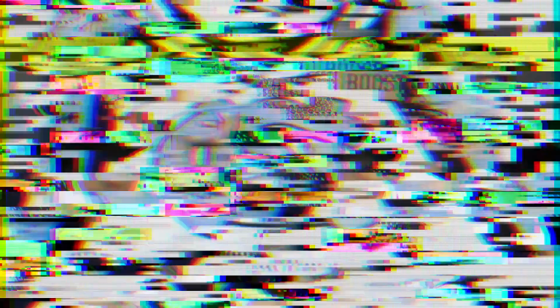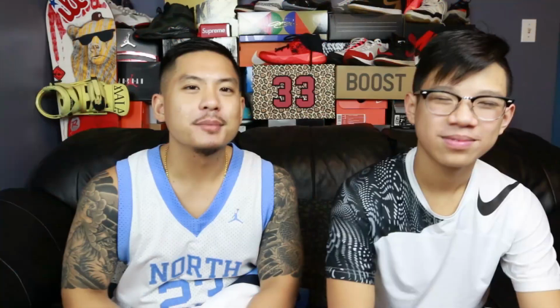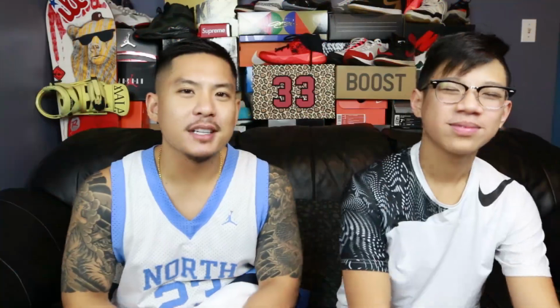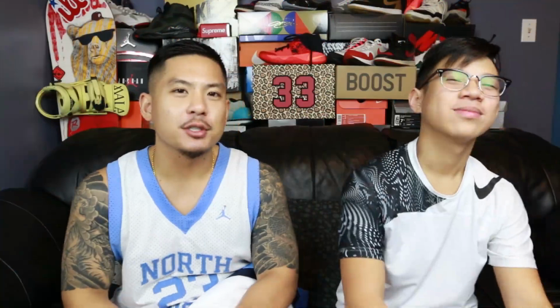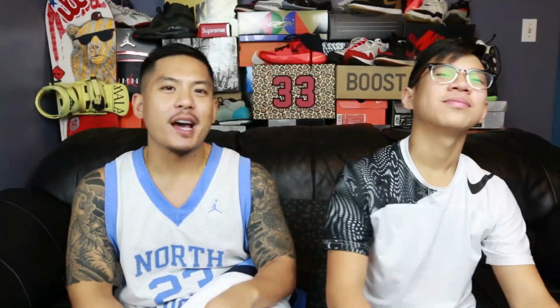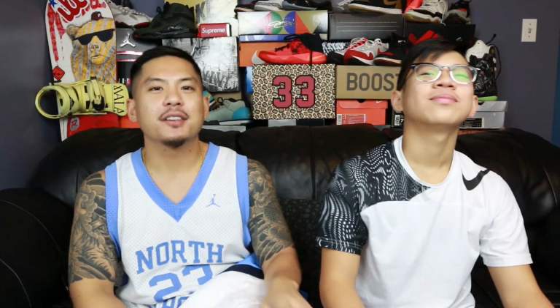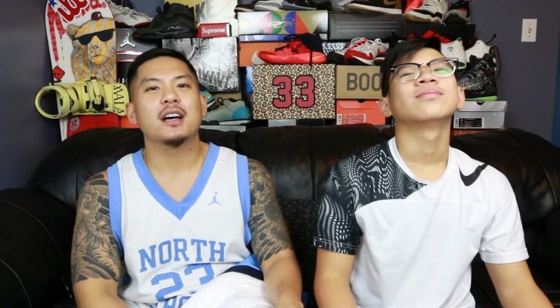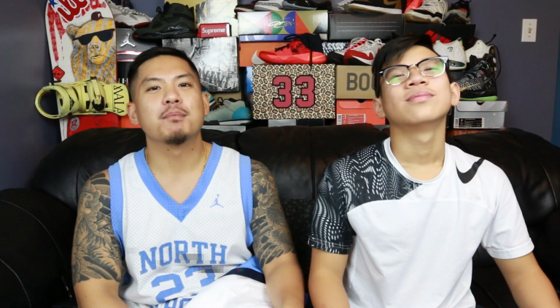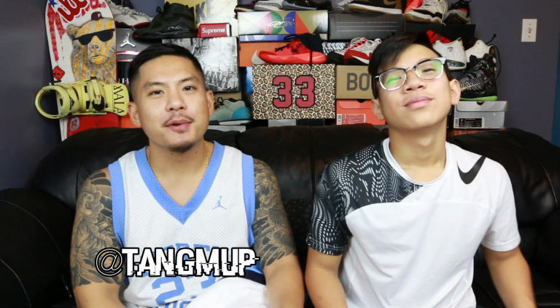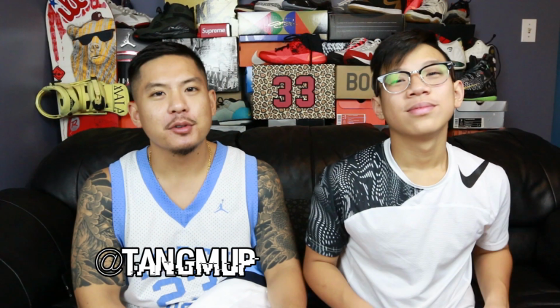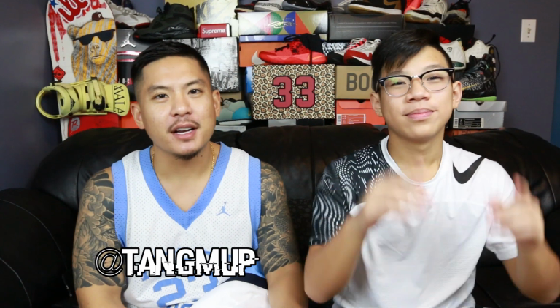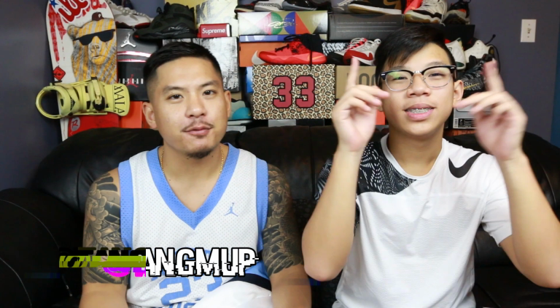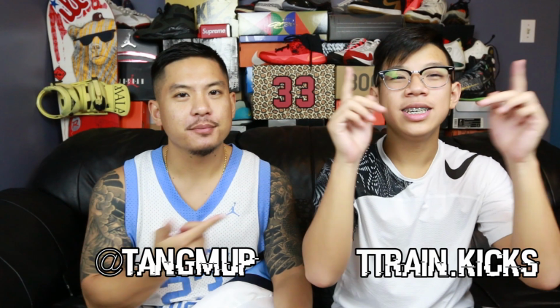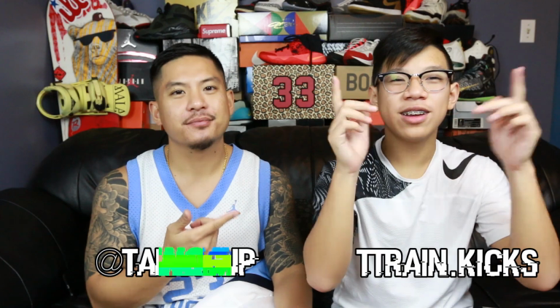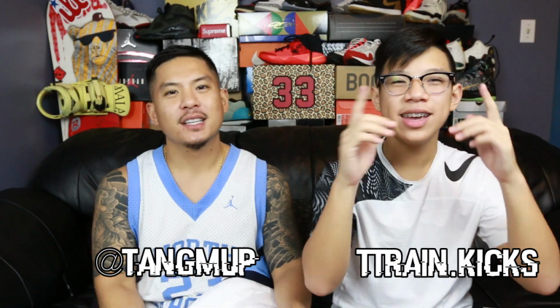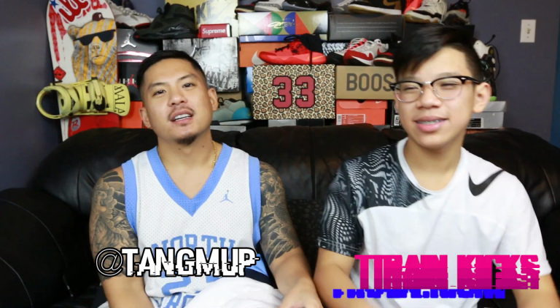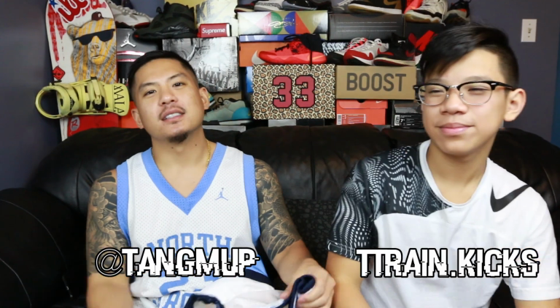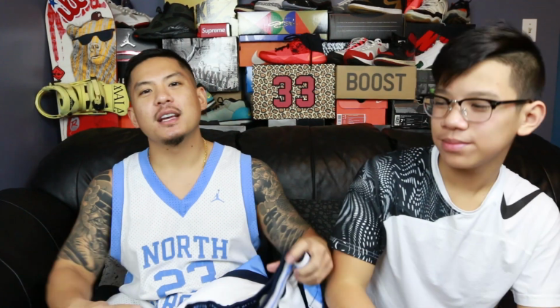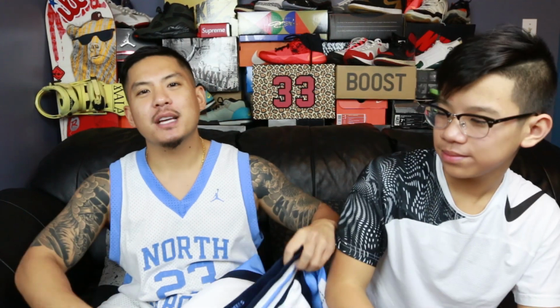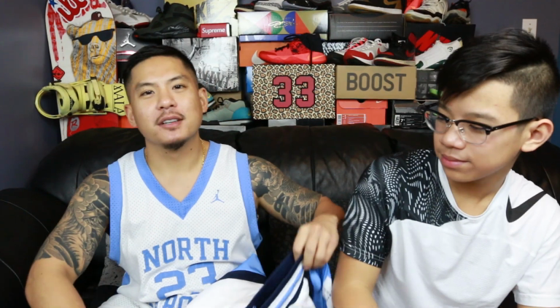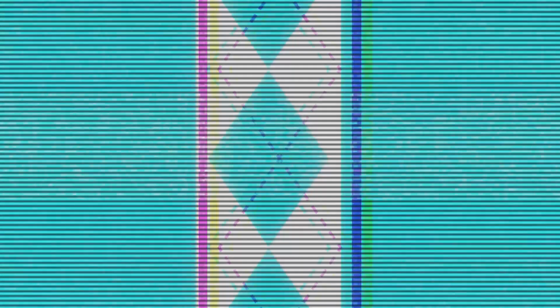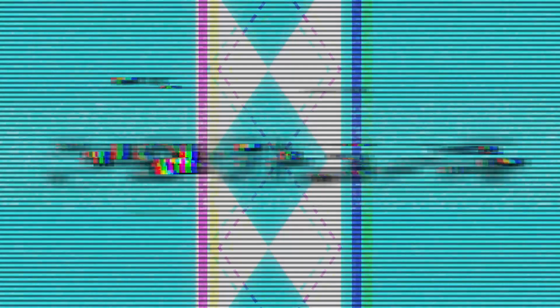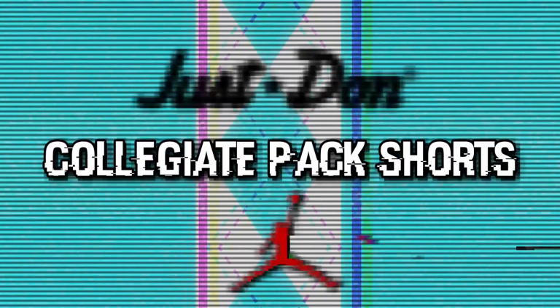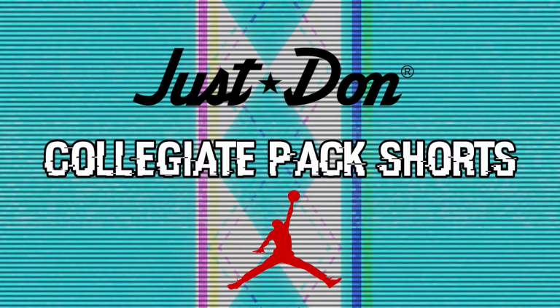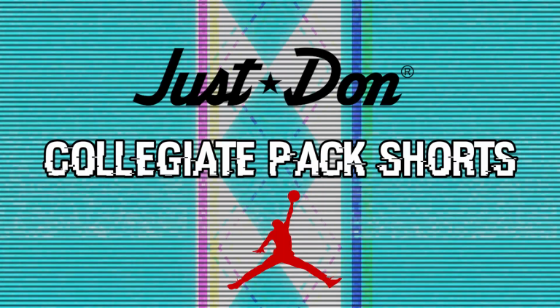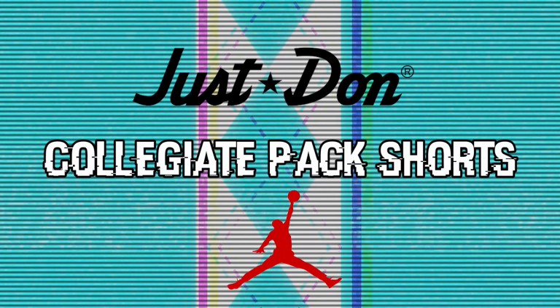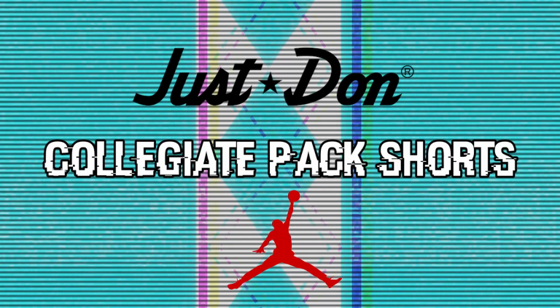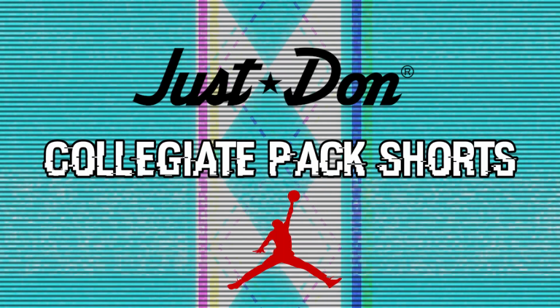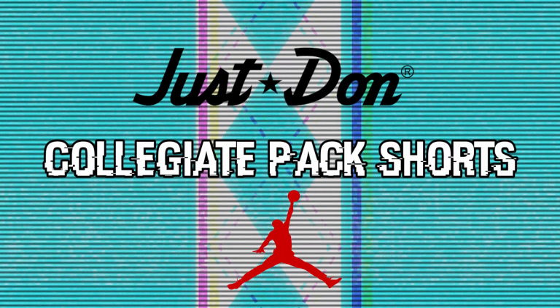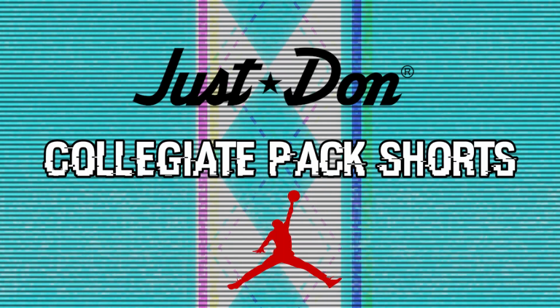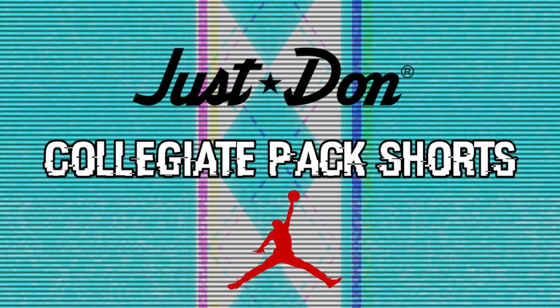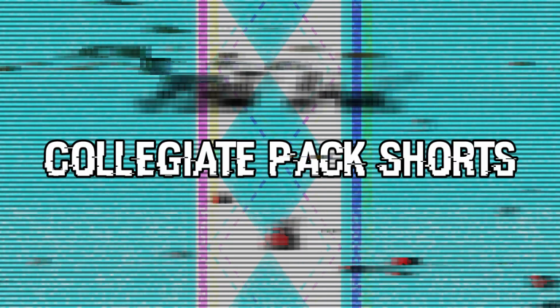Welcome to another episode of Out of Stock. I'm up here with my nephew T-Train Kicks and today we have the Just Don Jordan Brand collegiate edition basketball shorts.